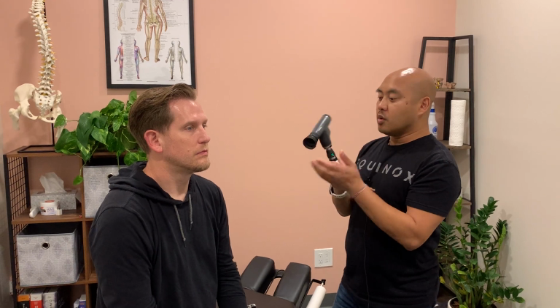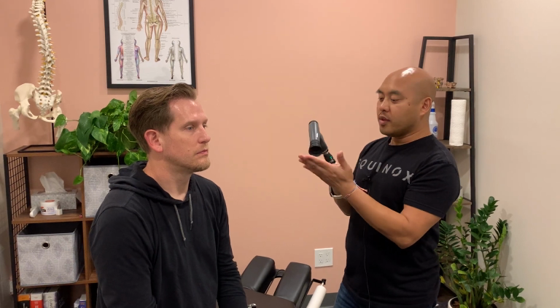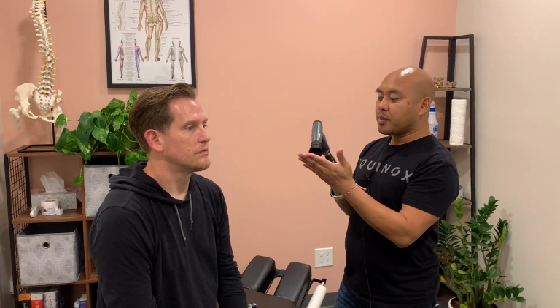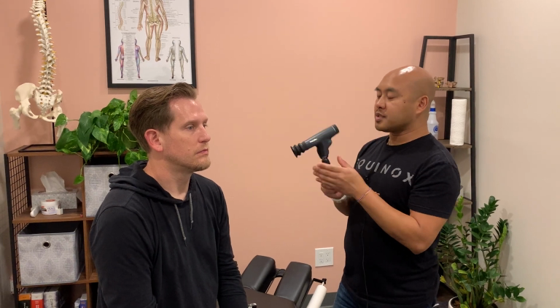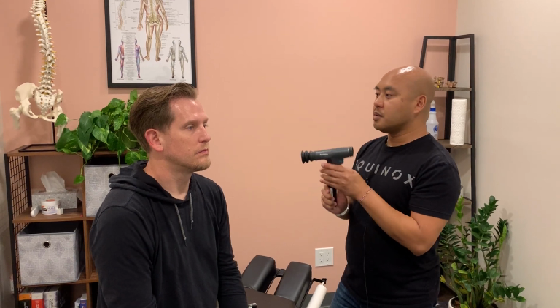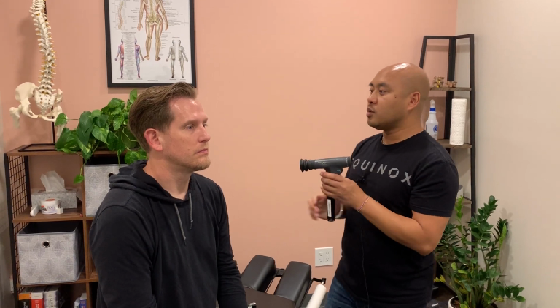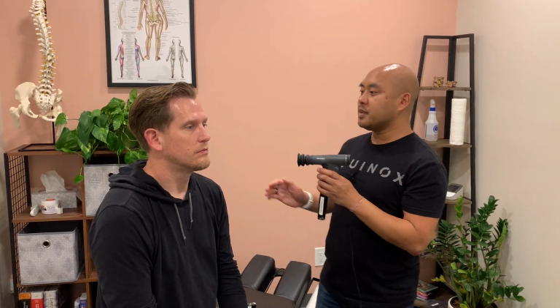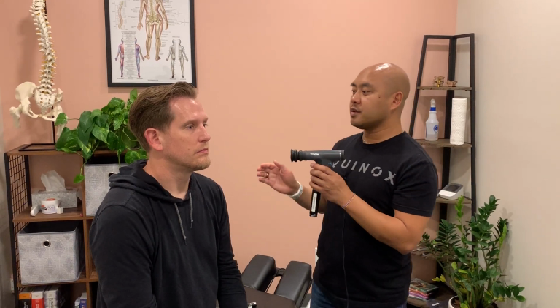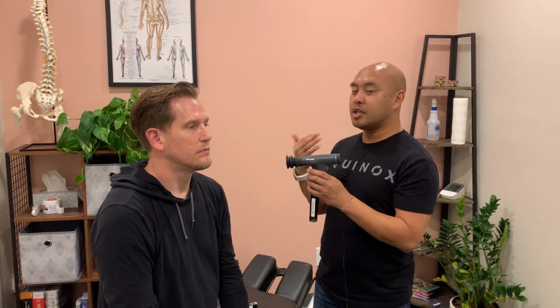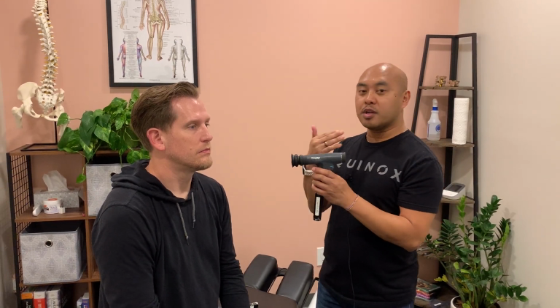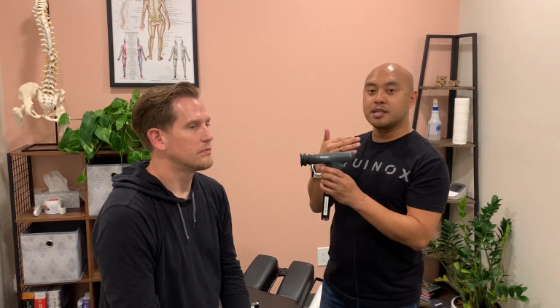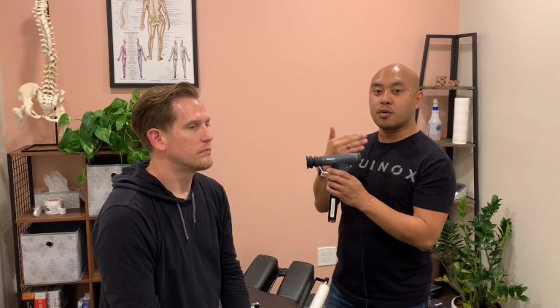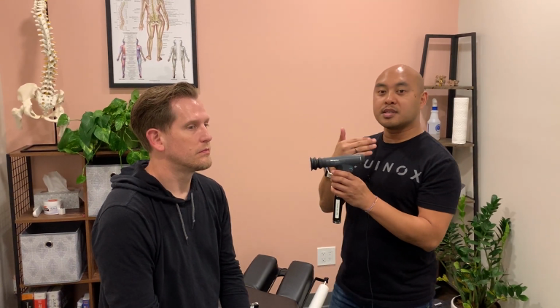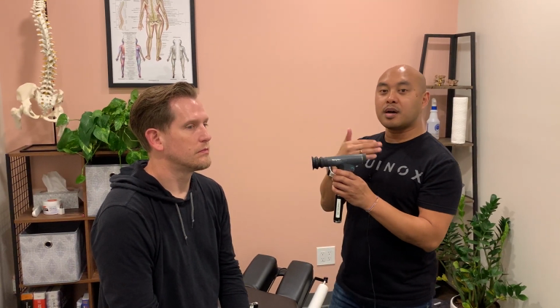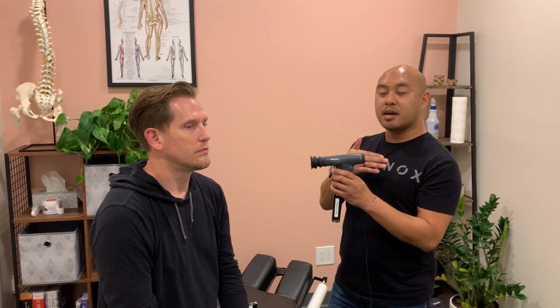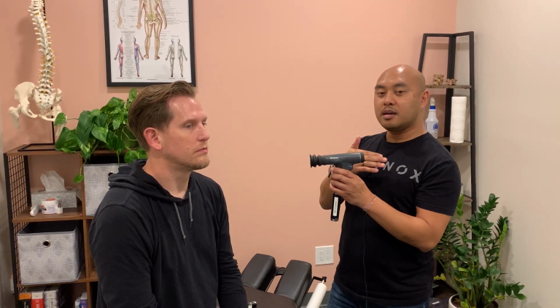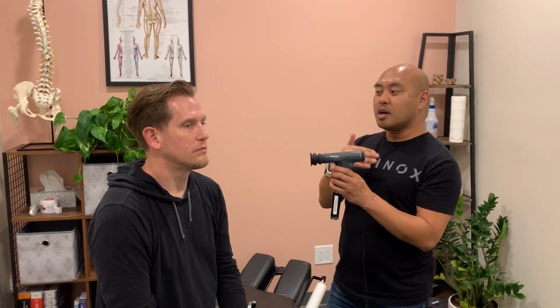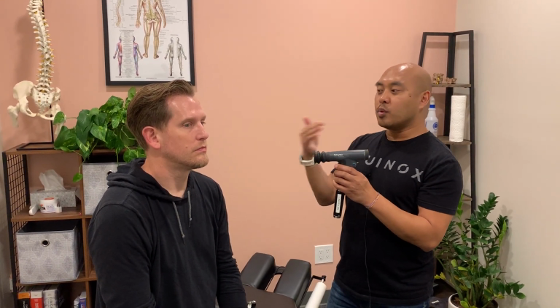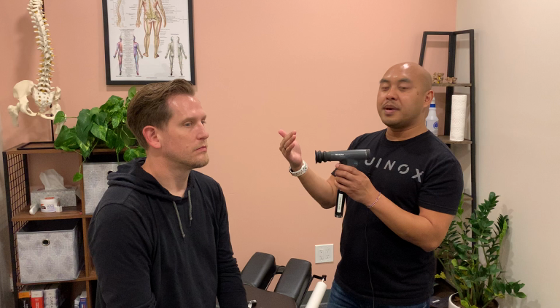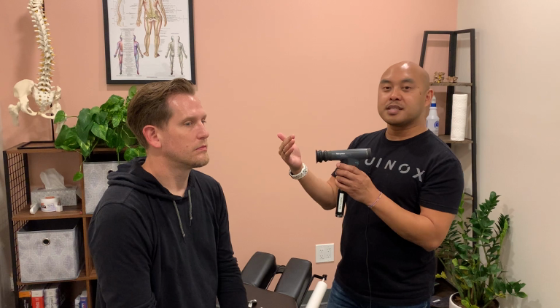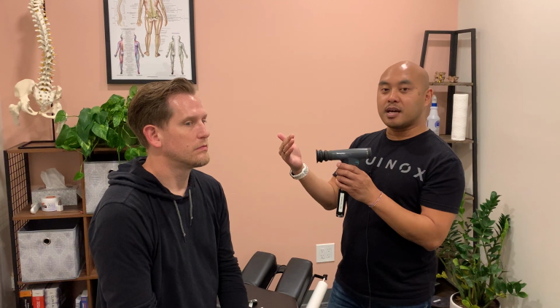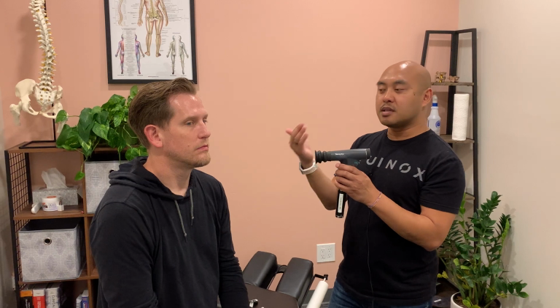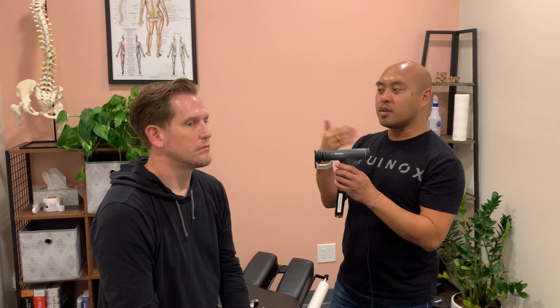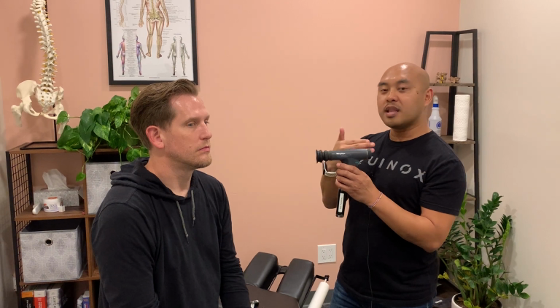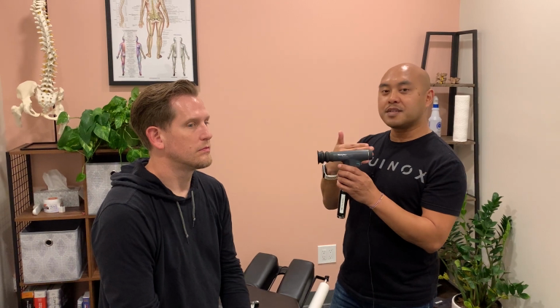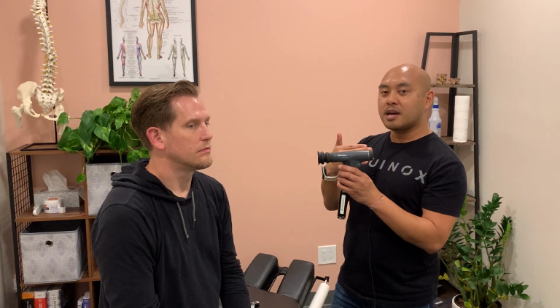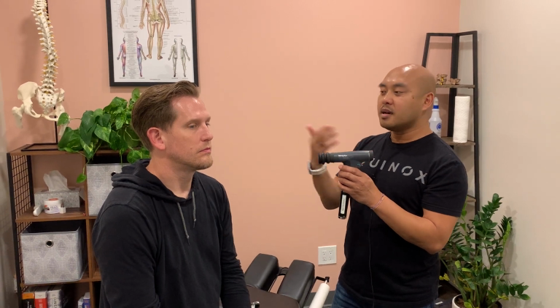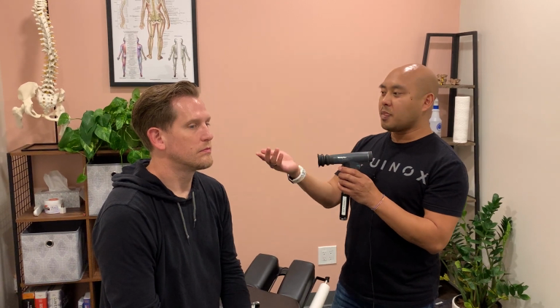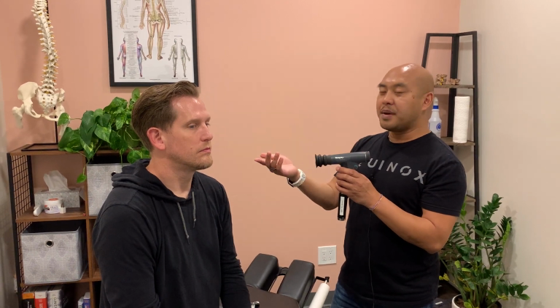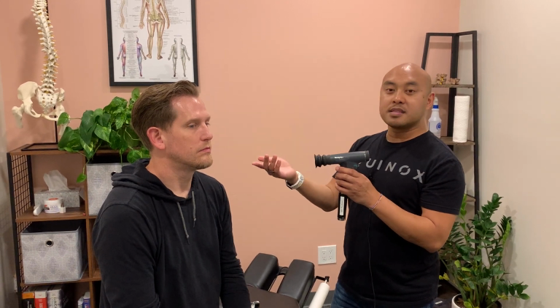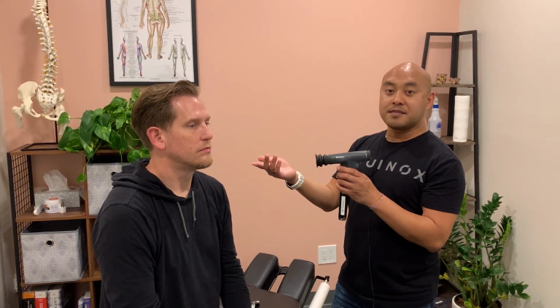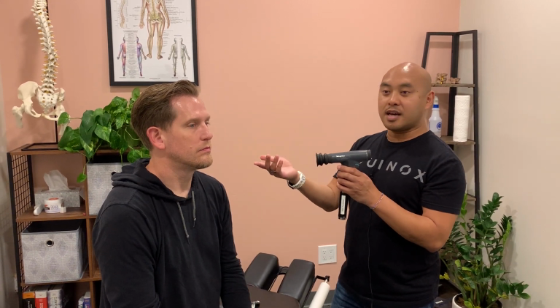With the ophthalmoscope, you want to make sure that you are using your same eye with the patient's eye. With my left eye, the patient's left eye.